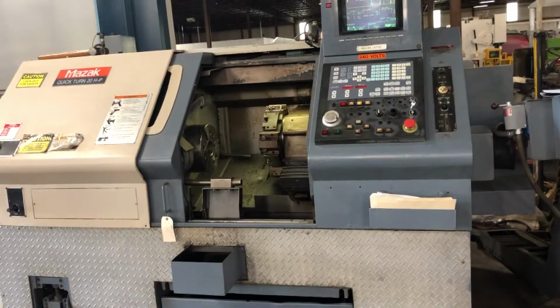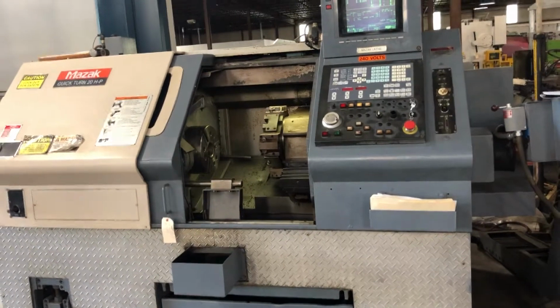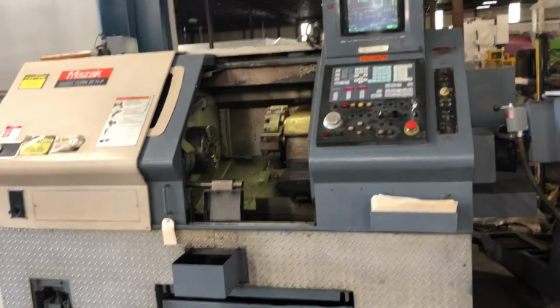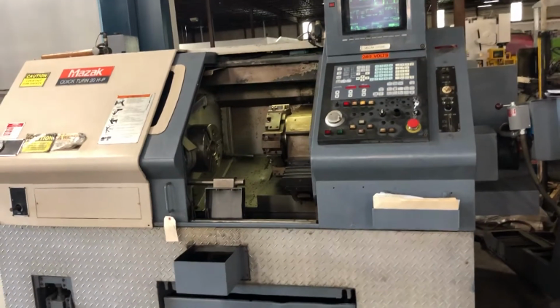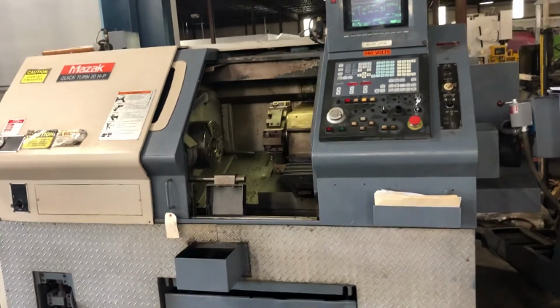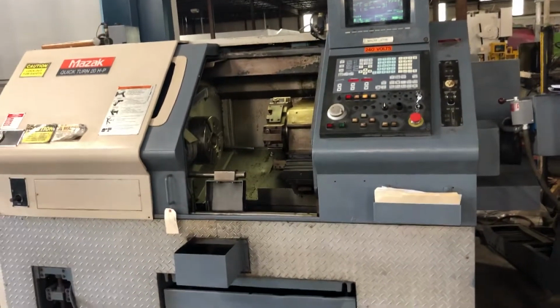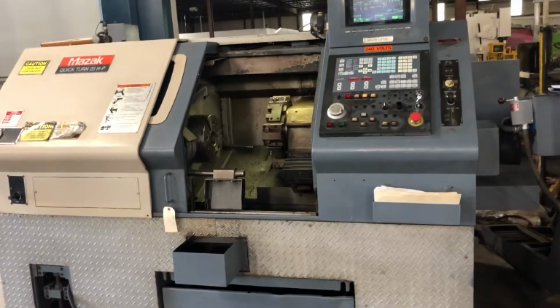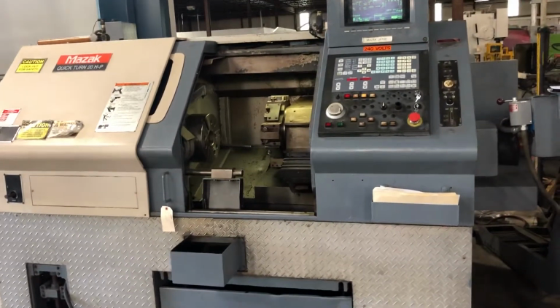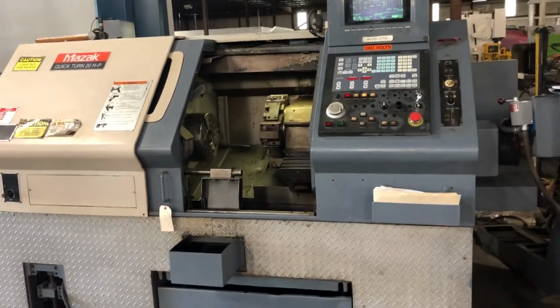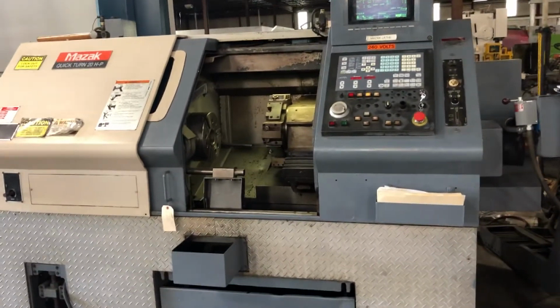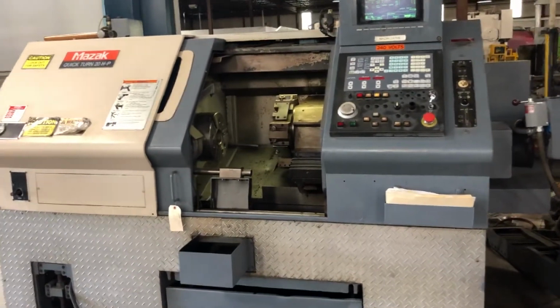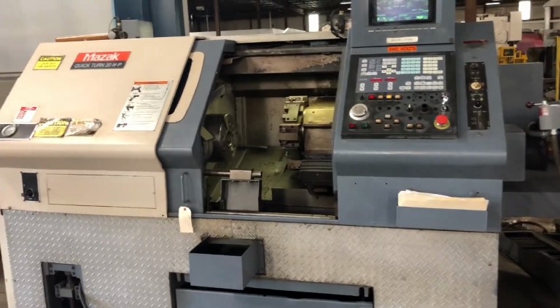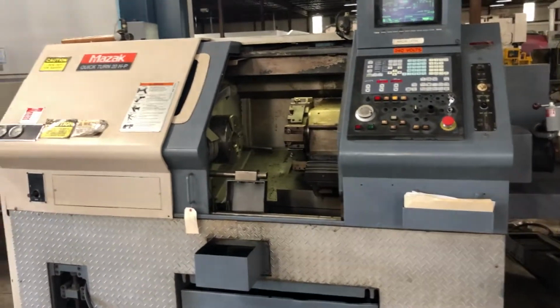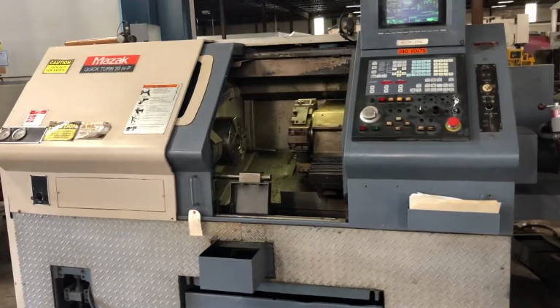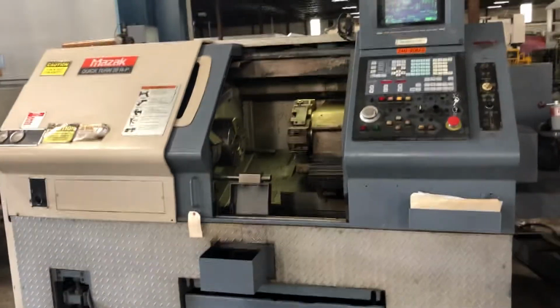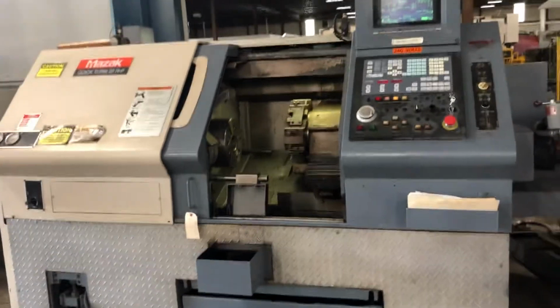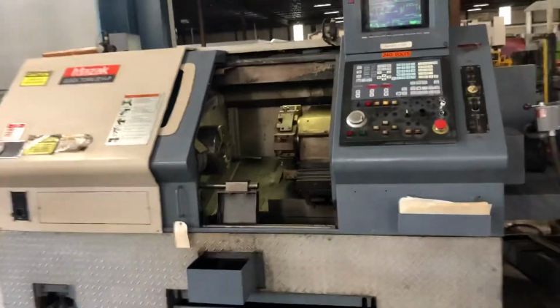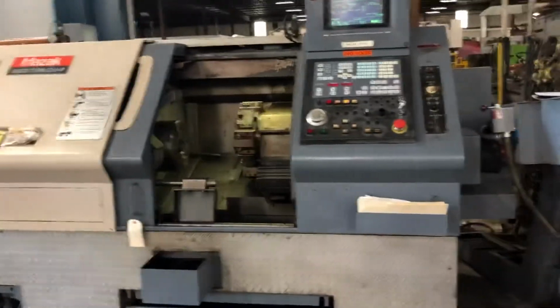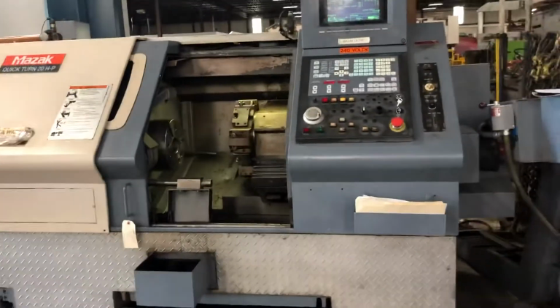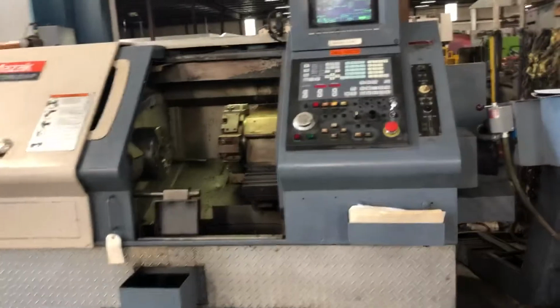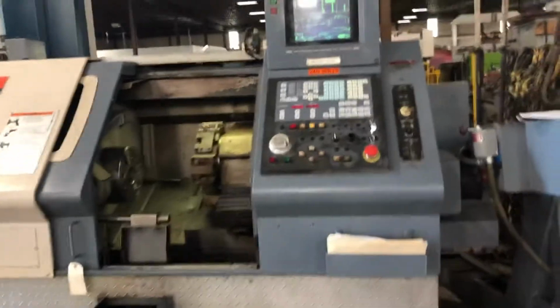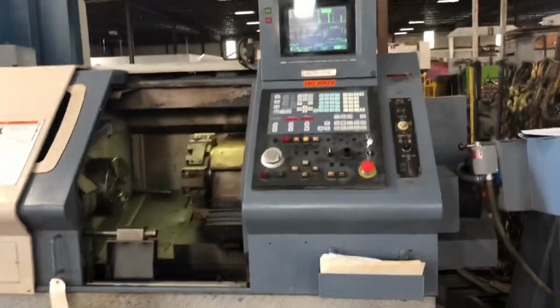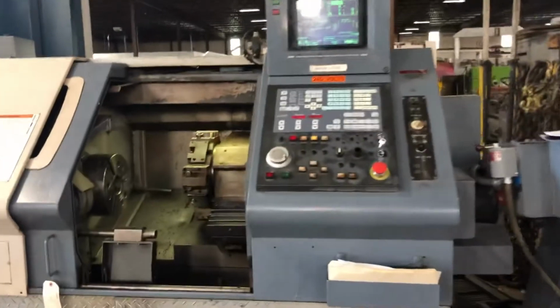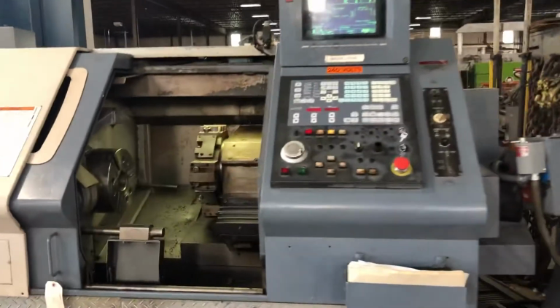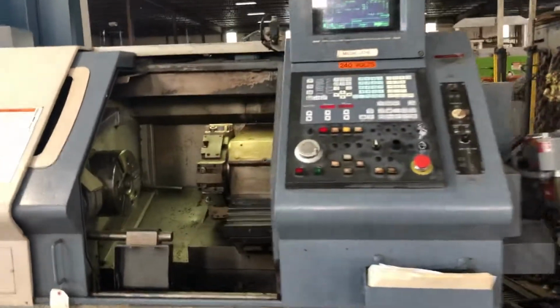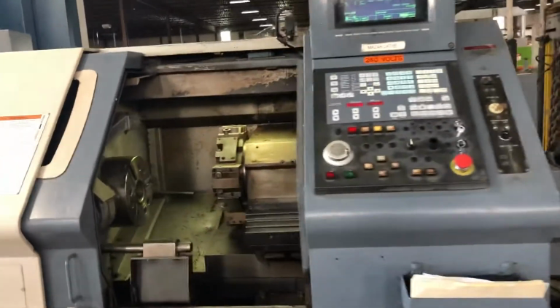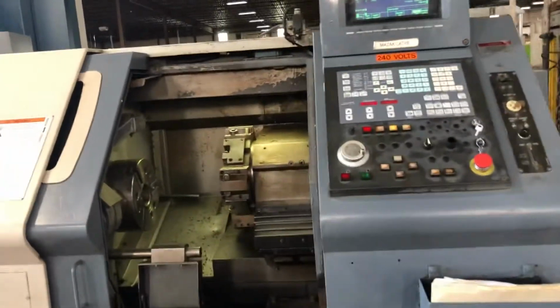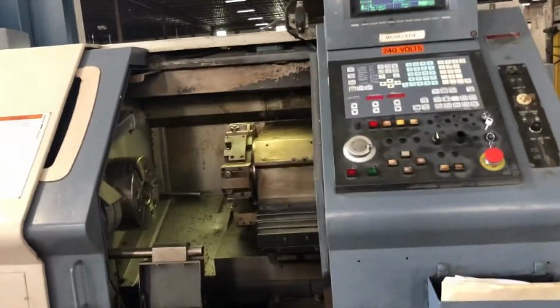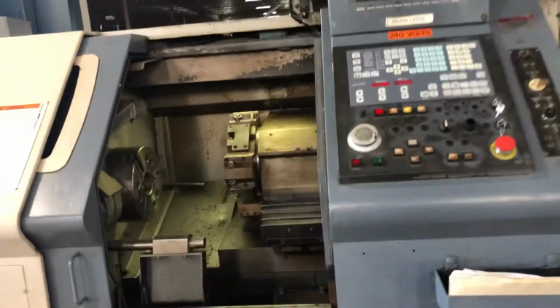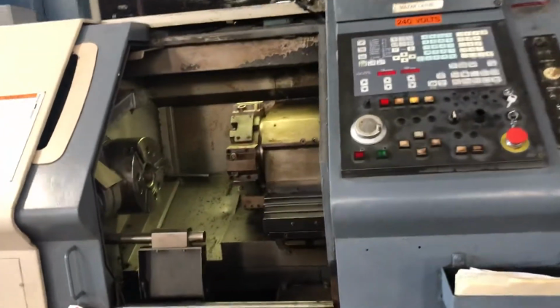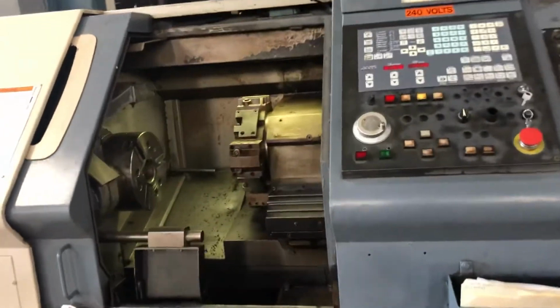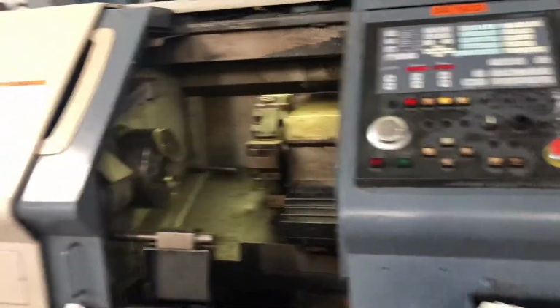This is your Mazak Quick Turn 20. I've had it running for a couple of days now, off and on.